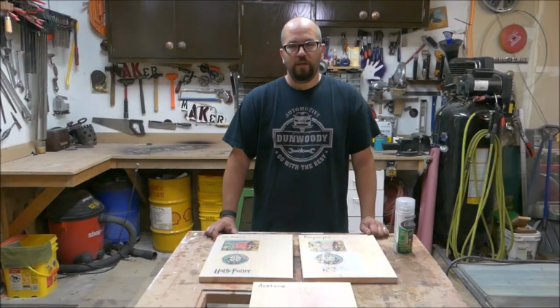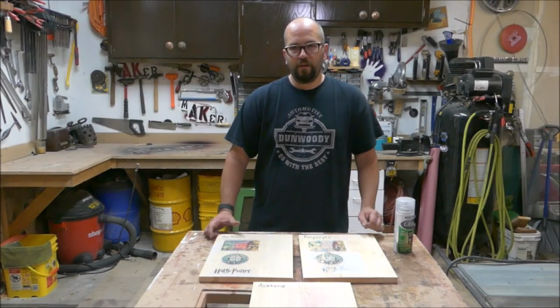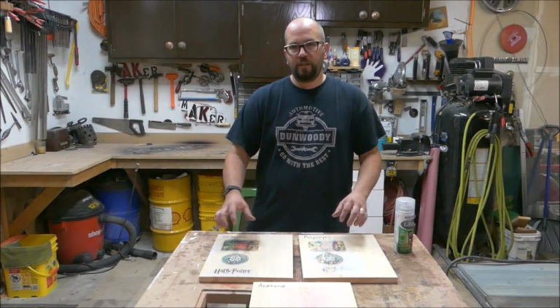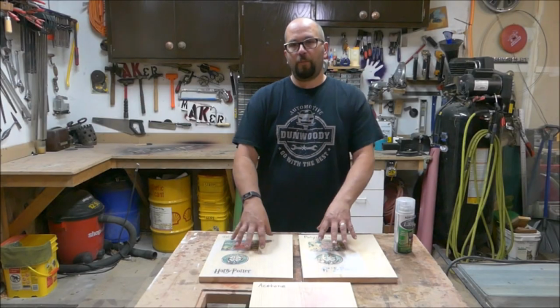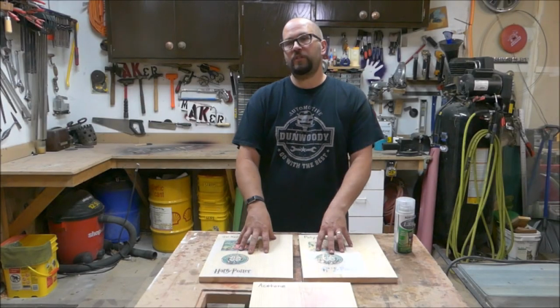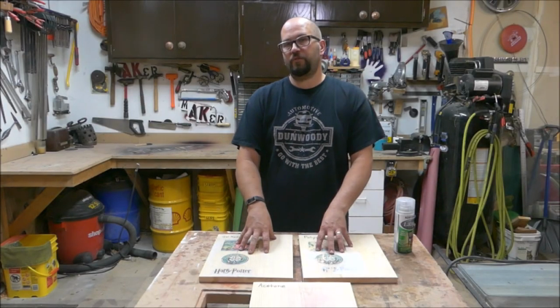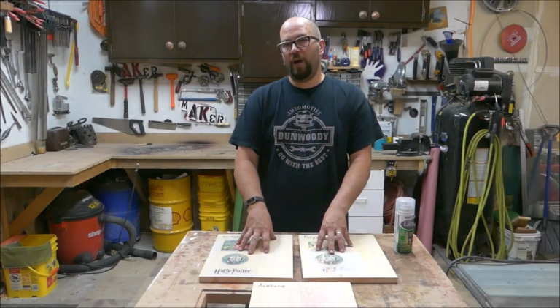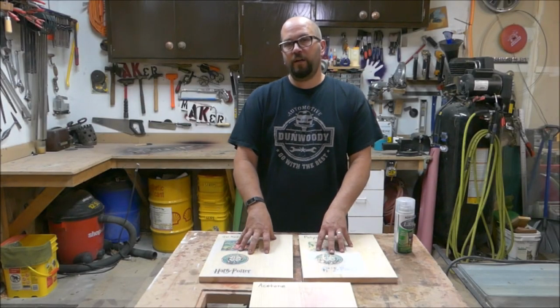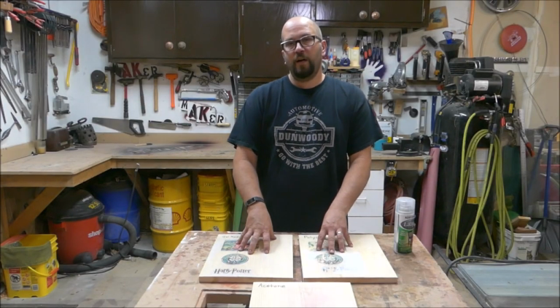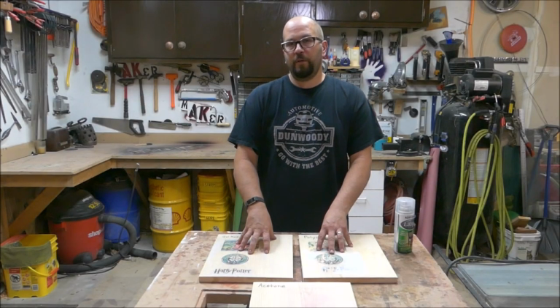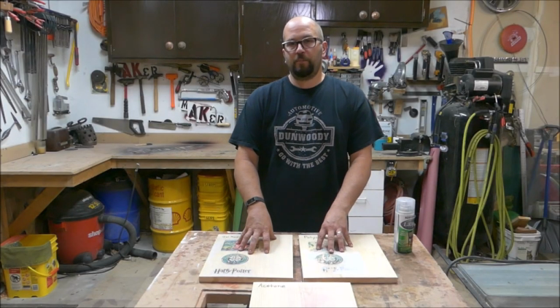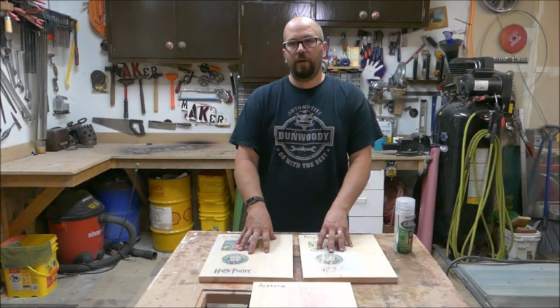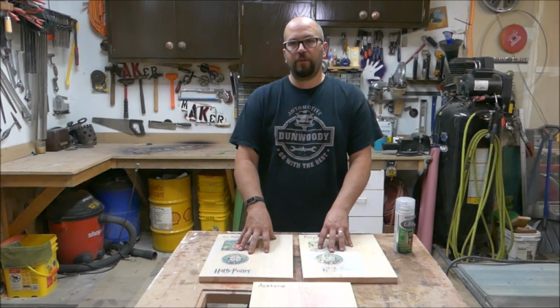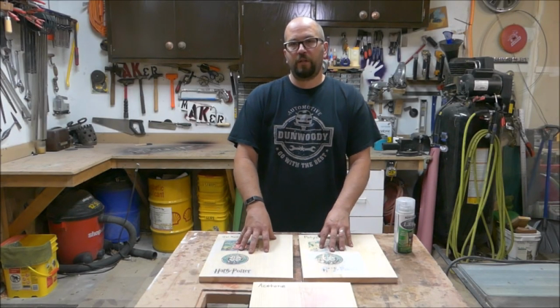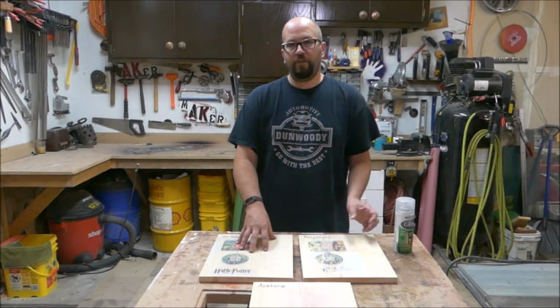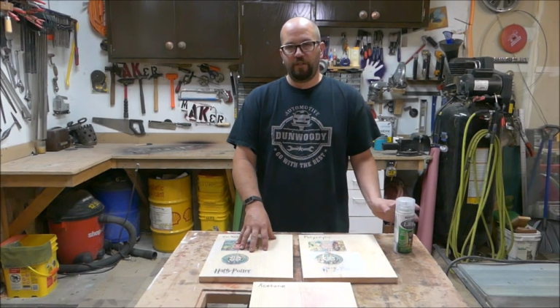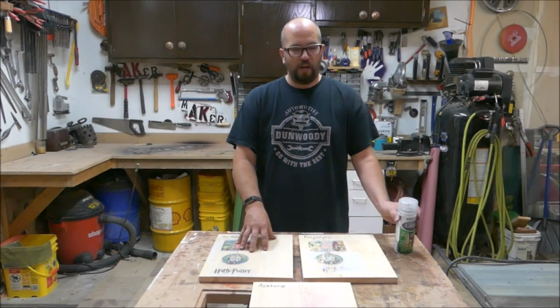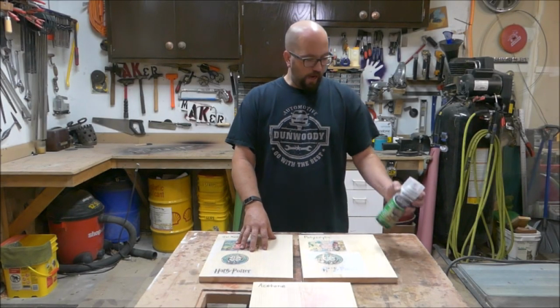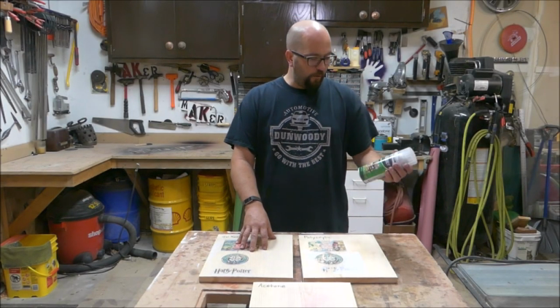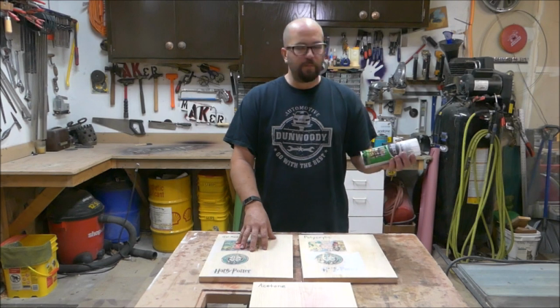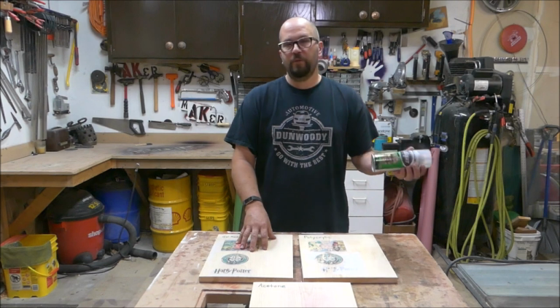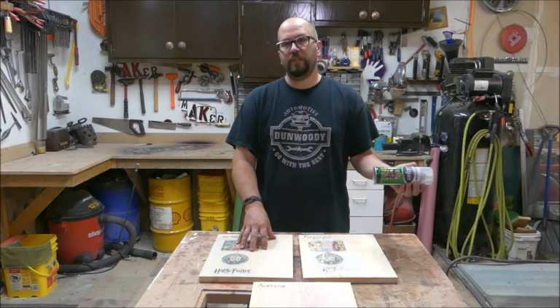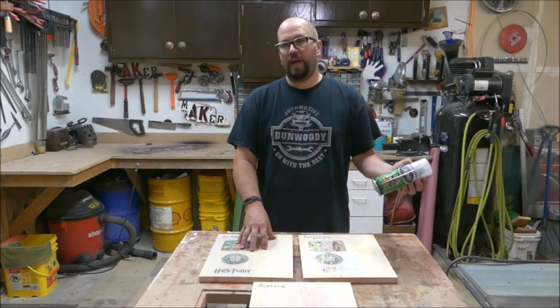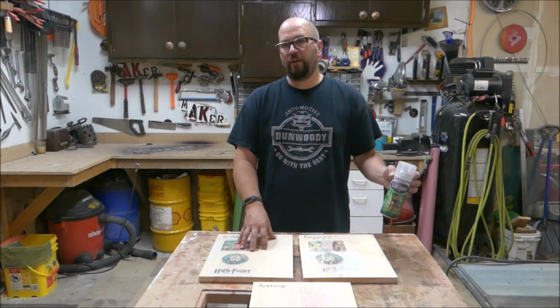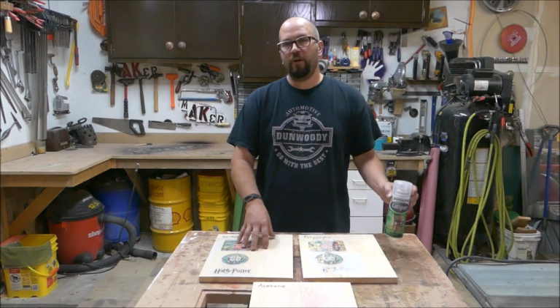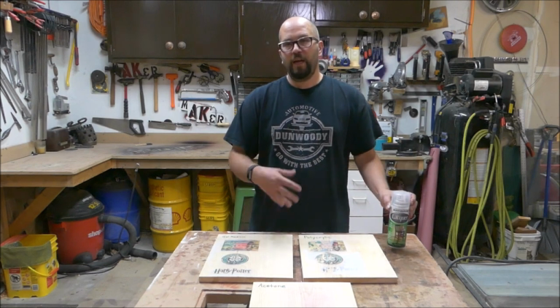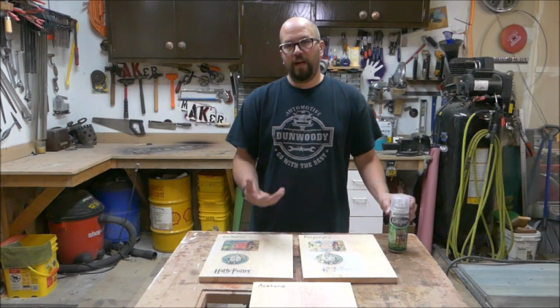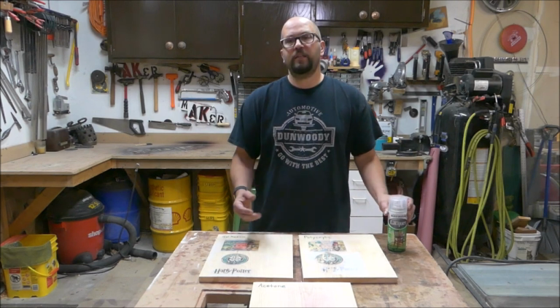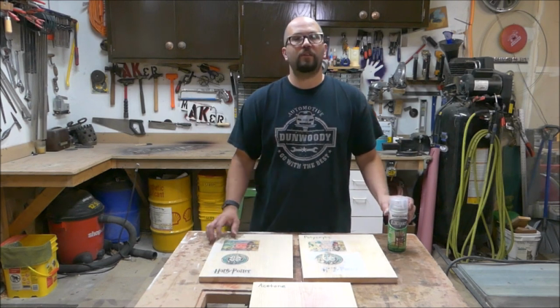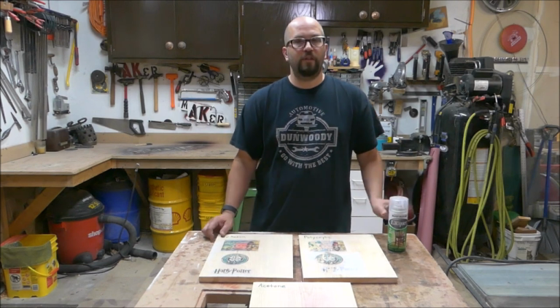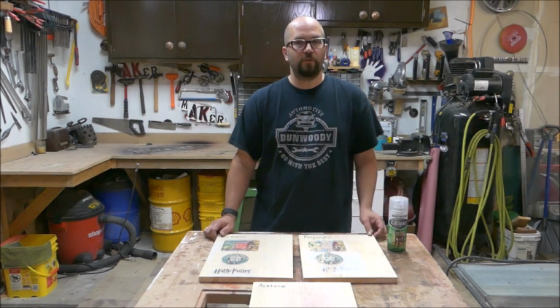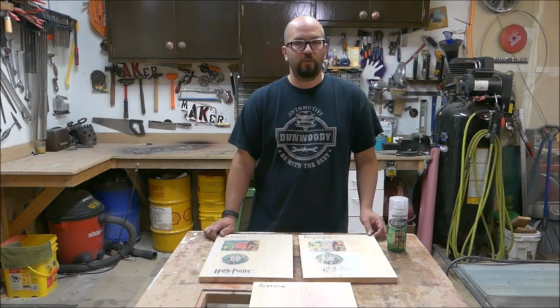Now that these boards have dried, I am going to spray them with a clear finish. I am going to be using lacquer, but any clear finish will do.